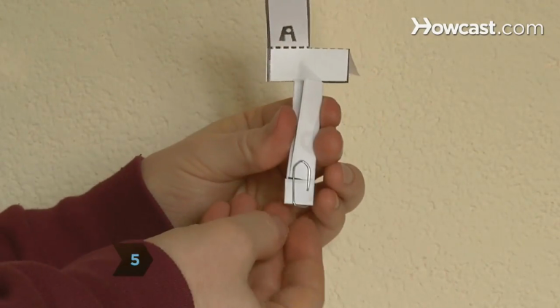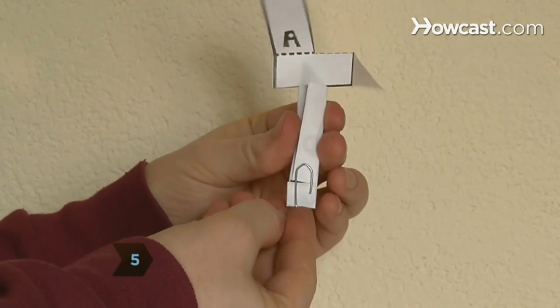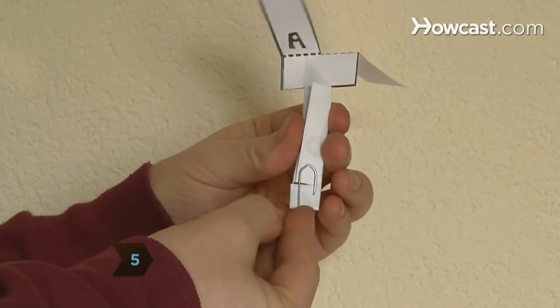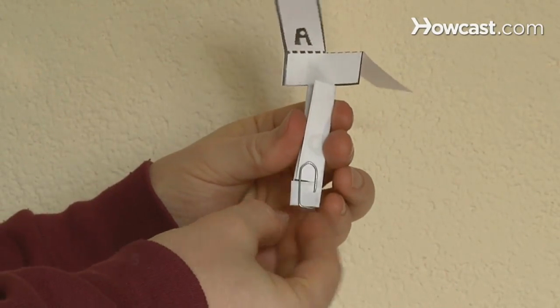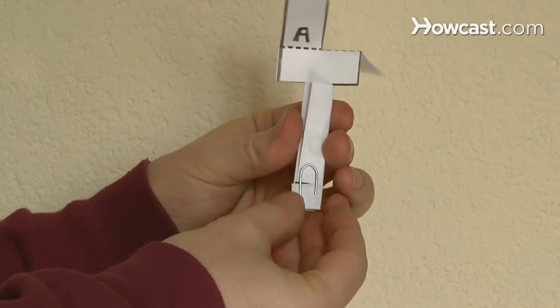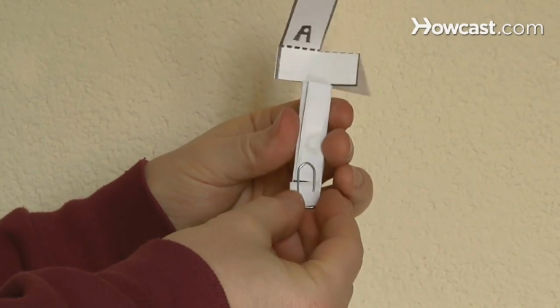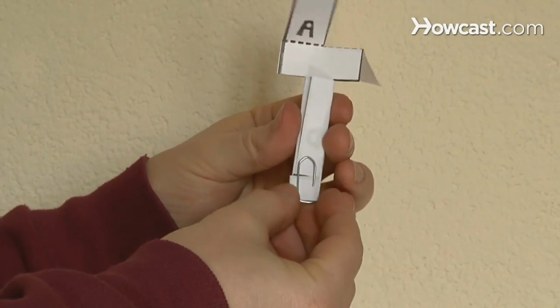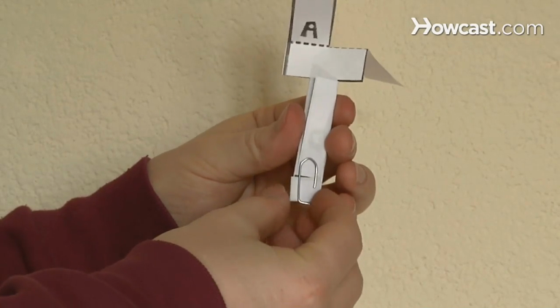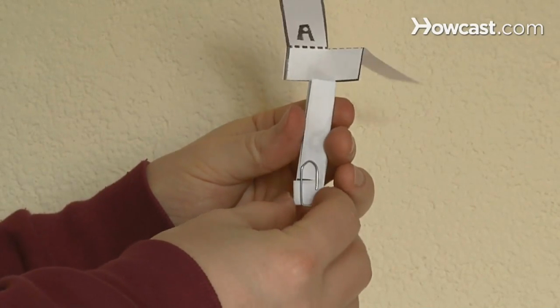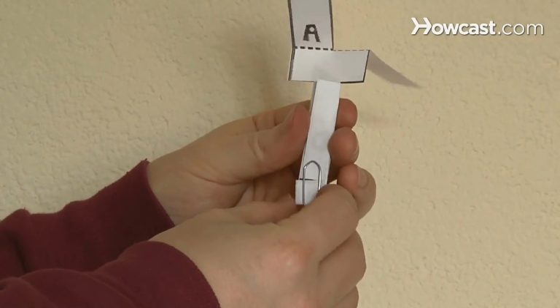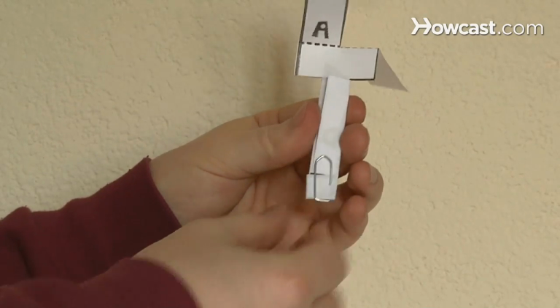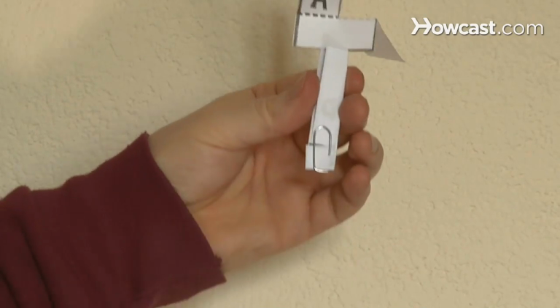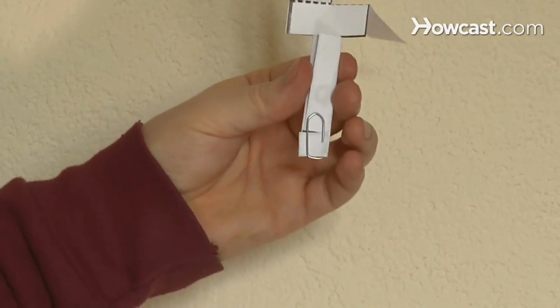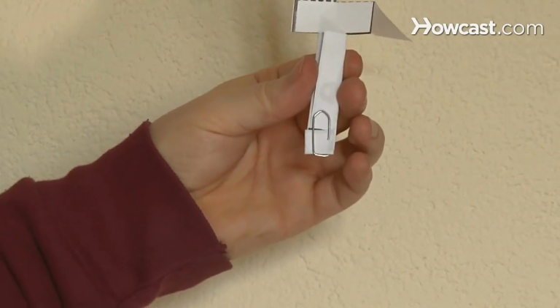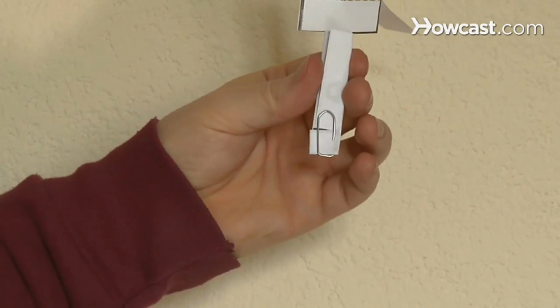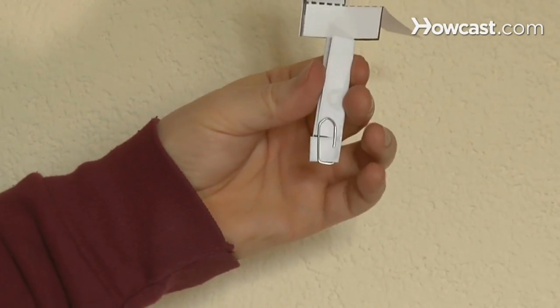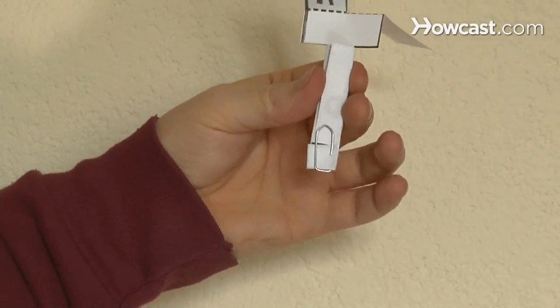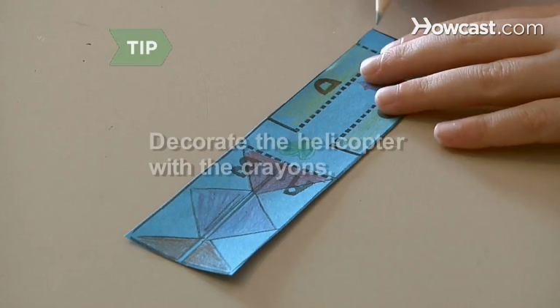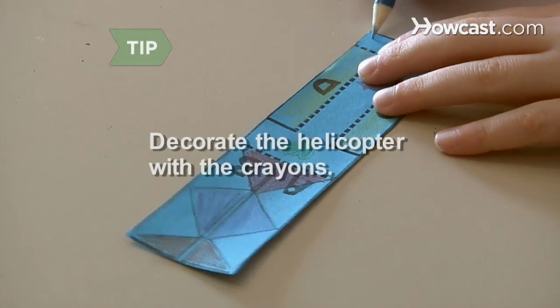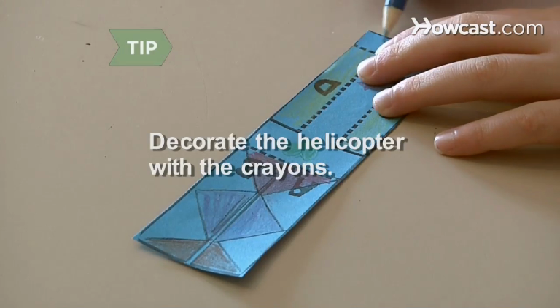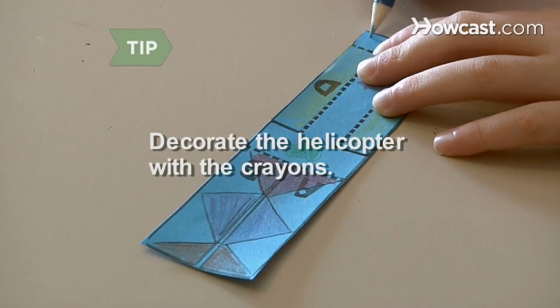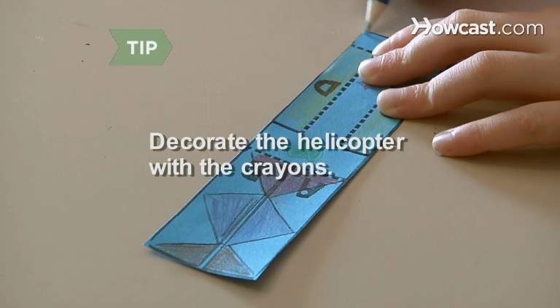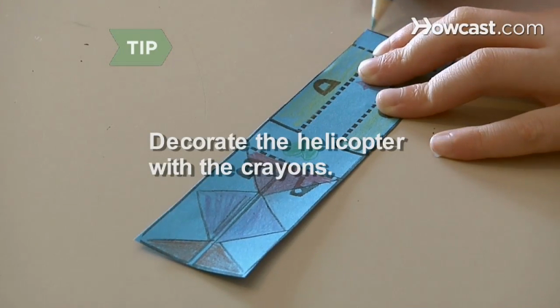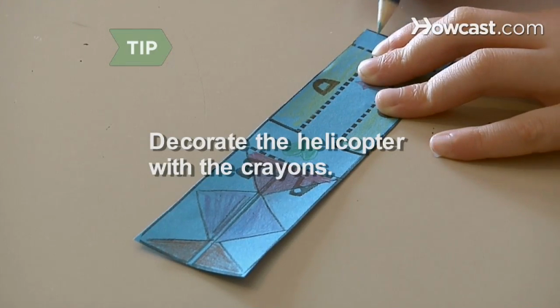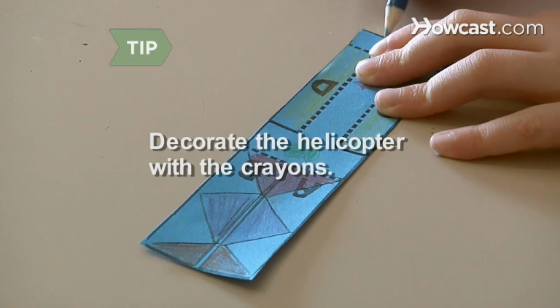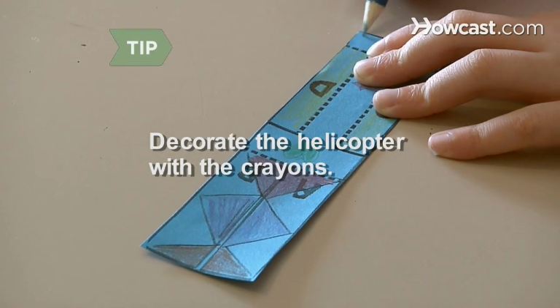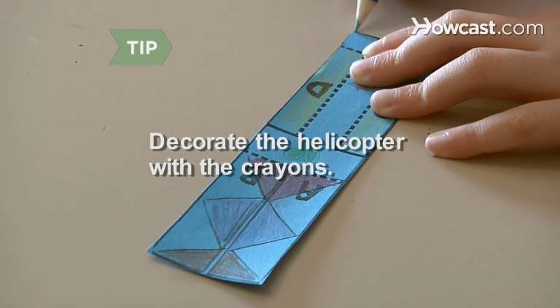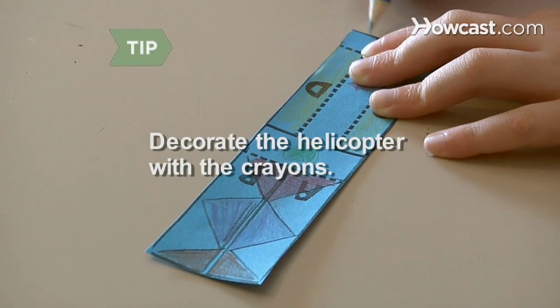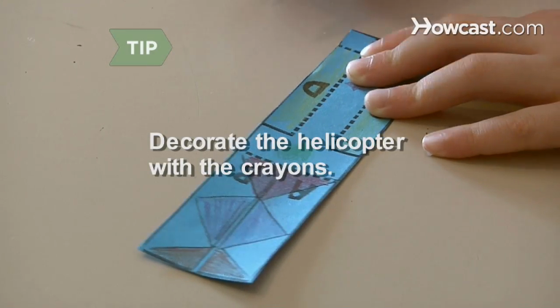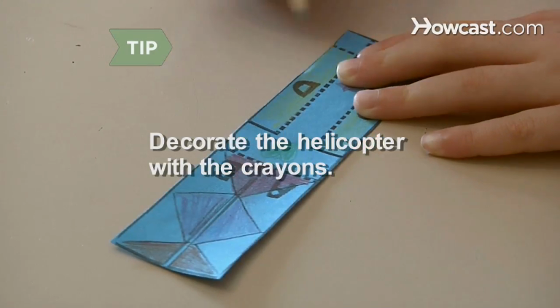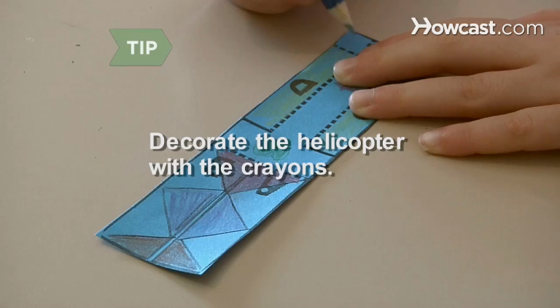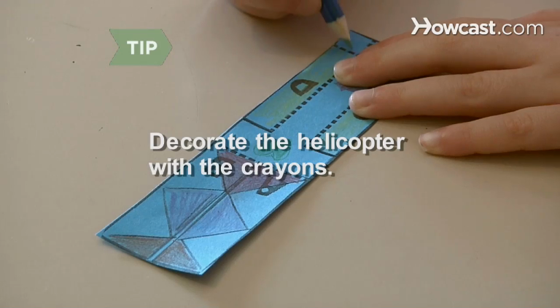Slide the paper clip into the bottom. Decorate the helicopter by drawing designs with the crayons.